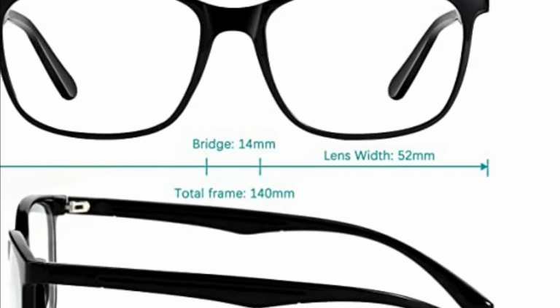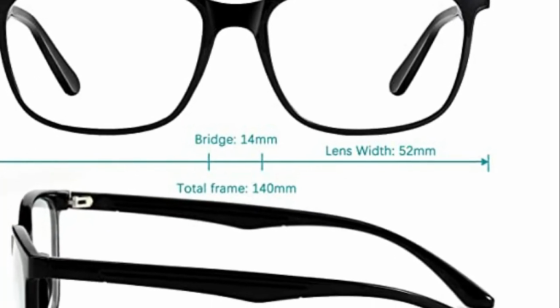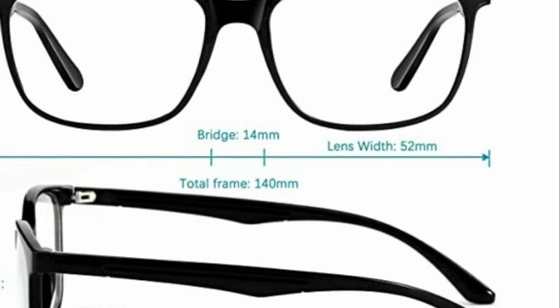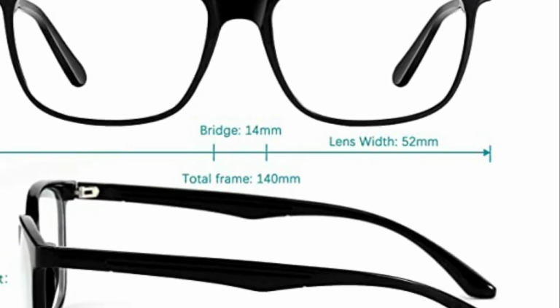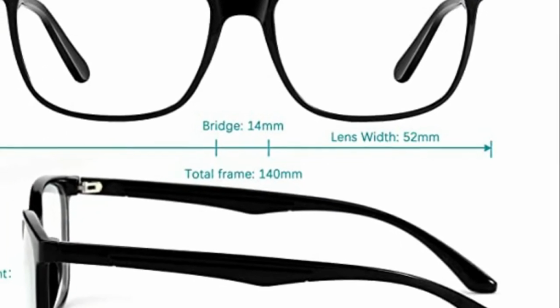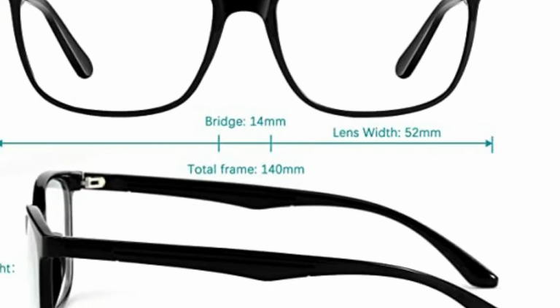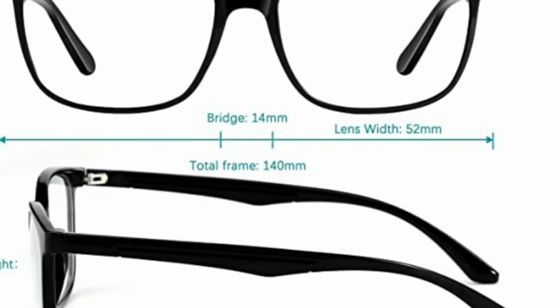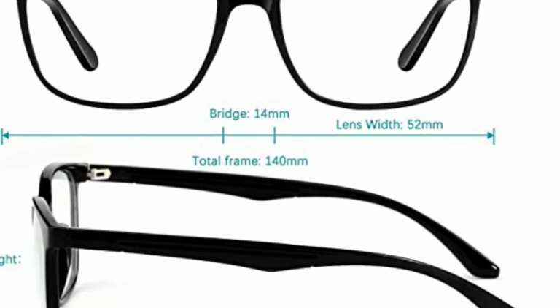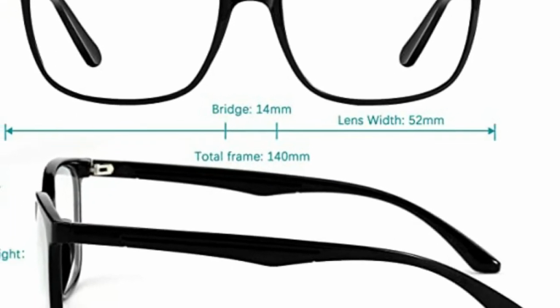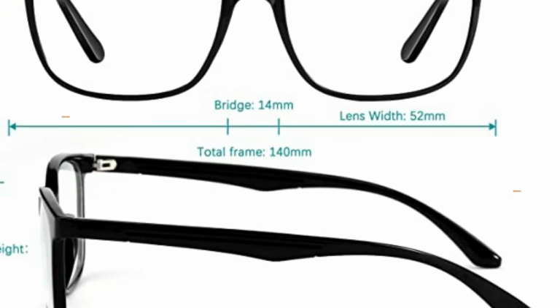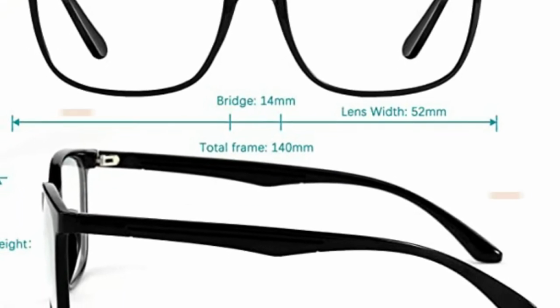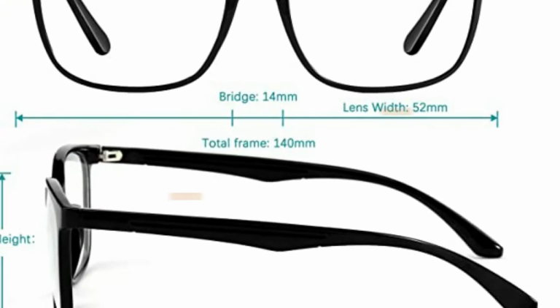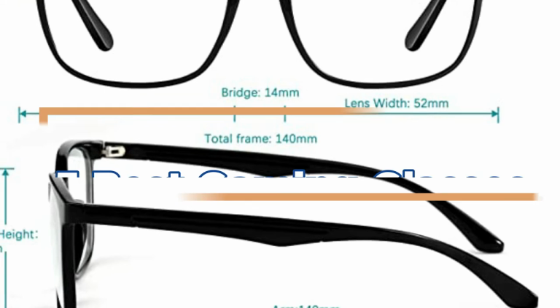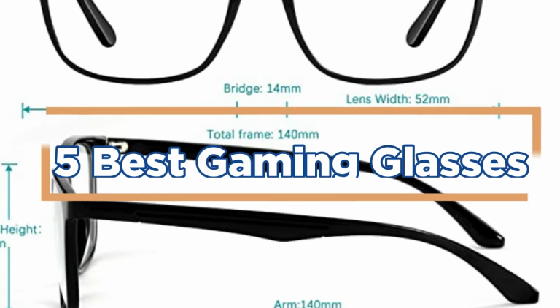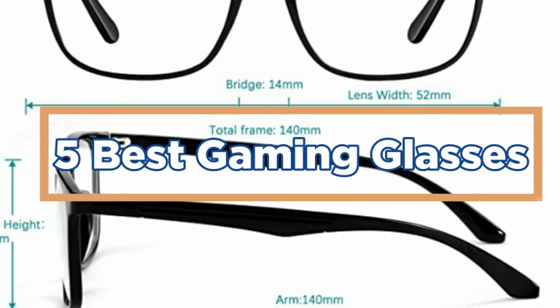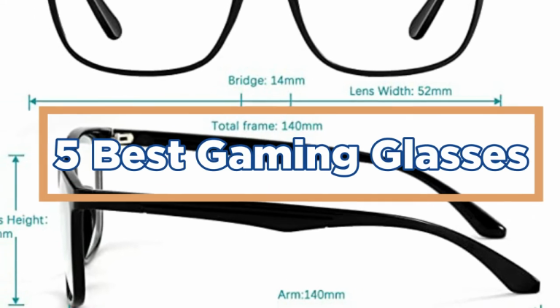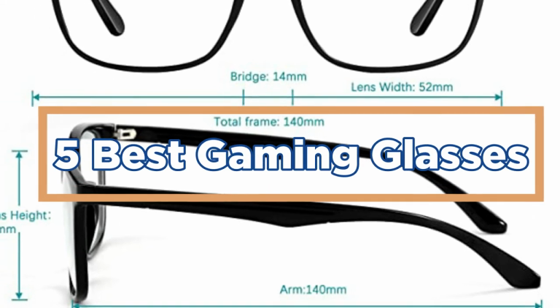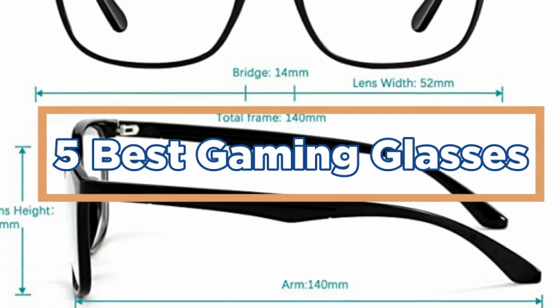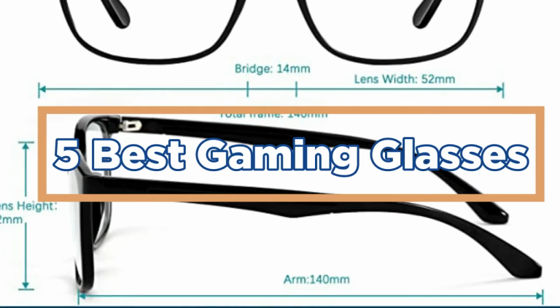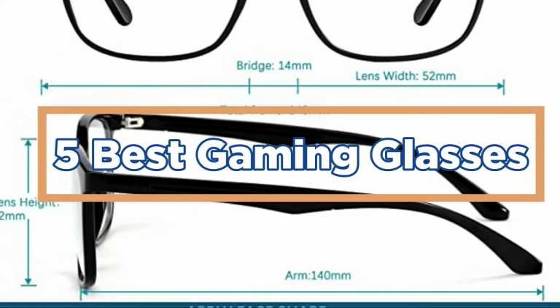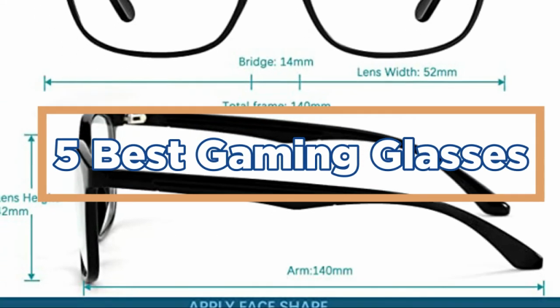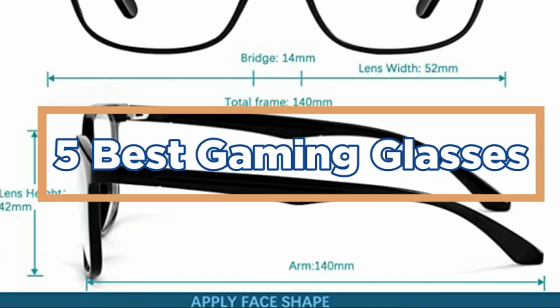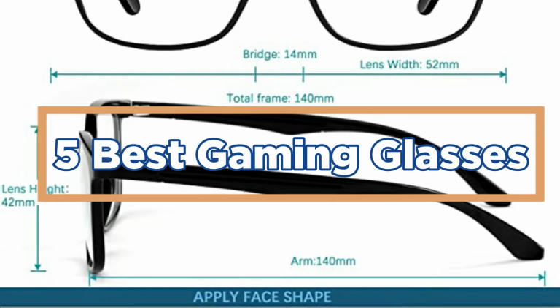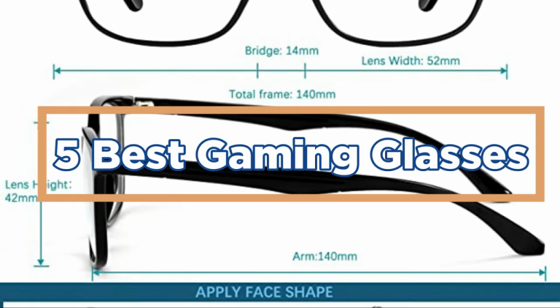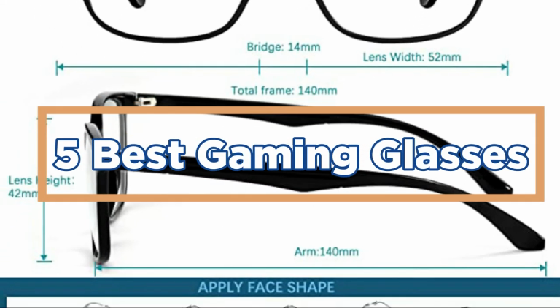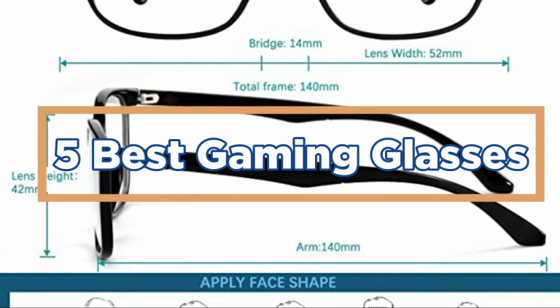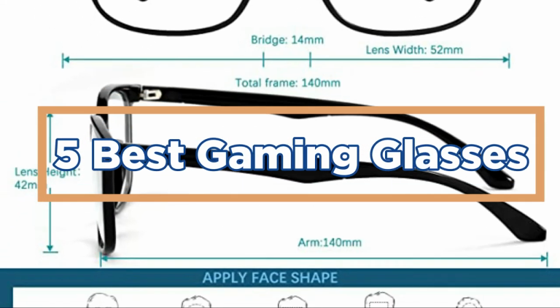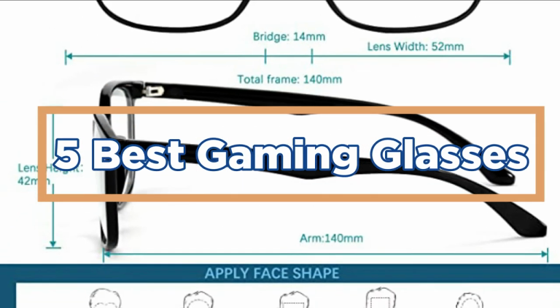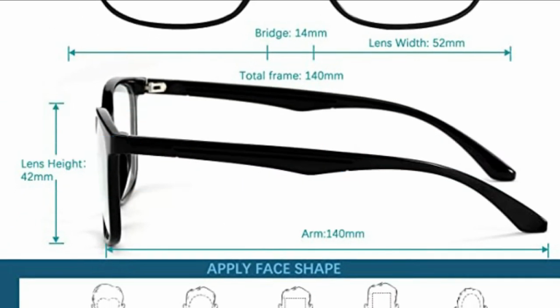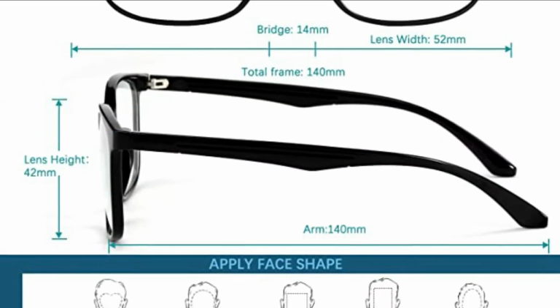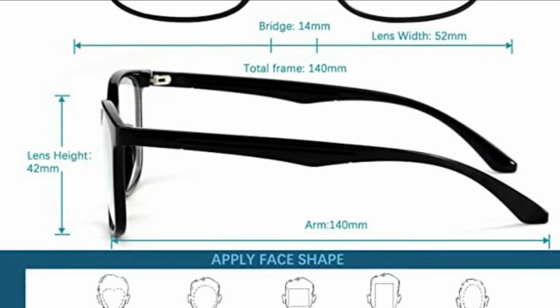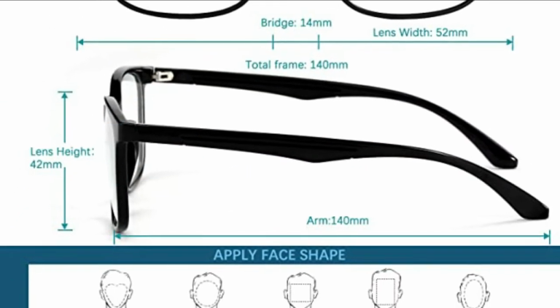In today's video, we will show you the top 5 best gaming glasses. Let's get started.